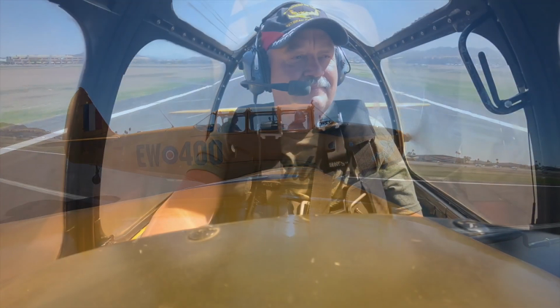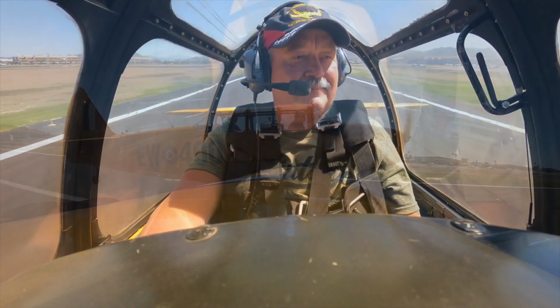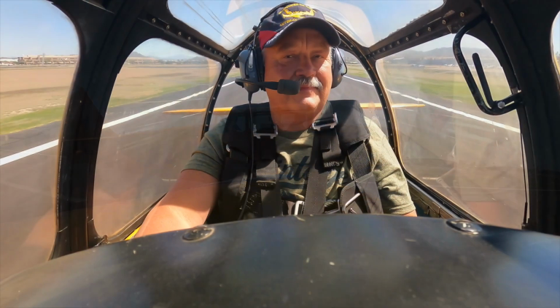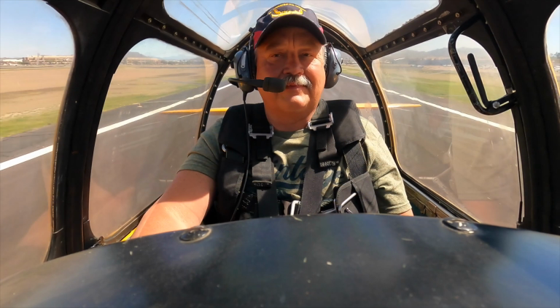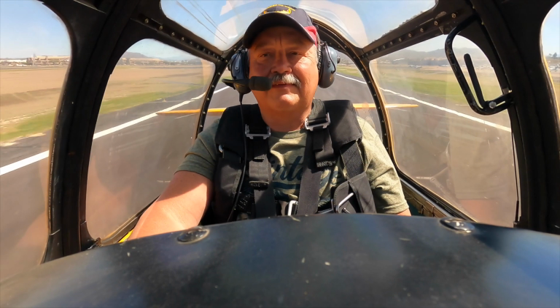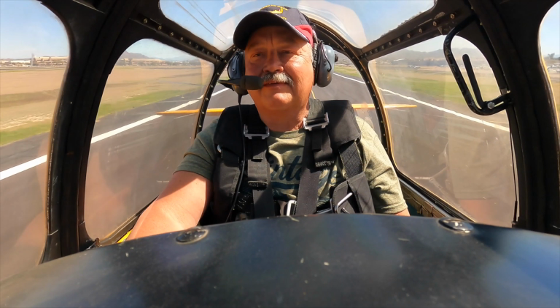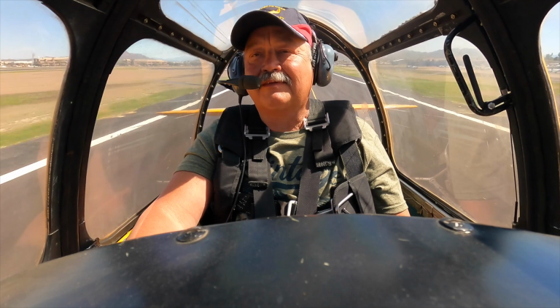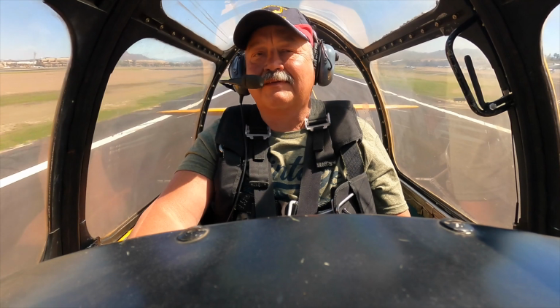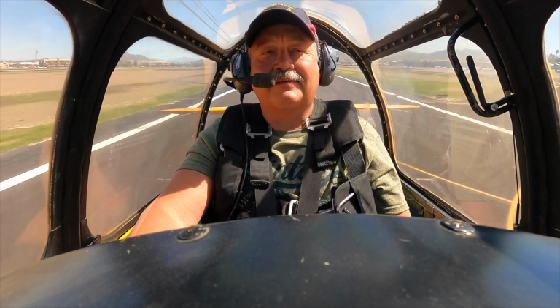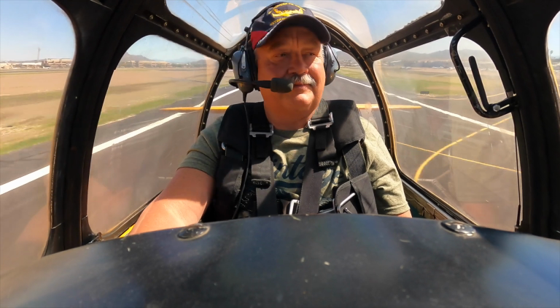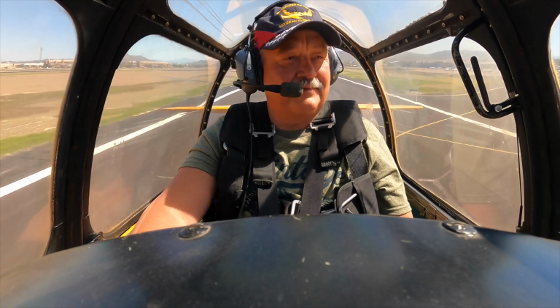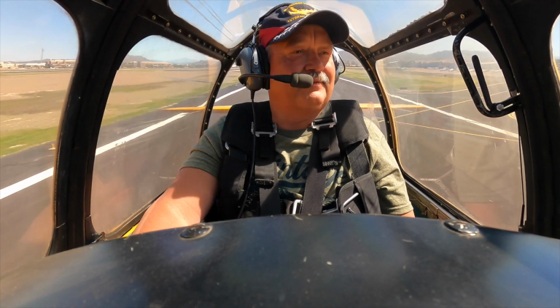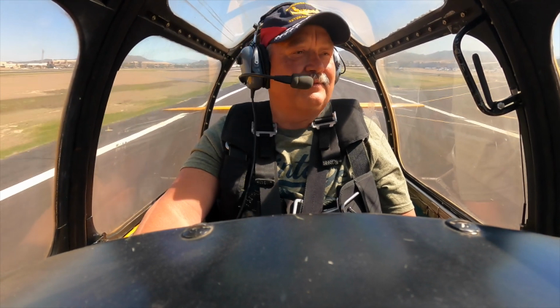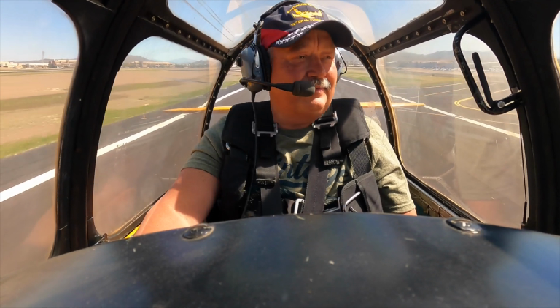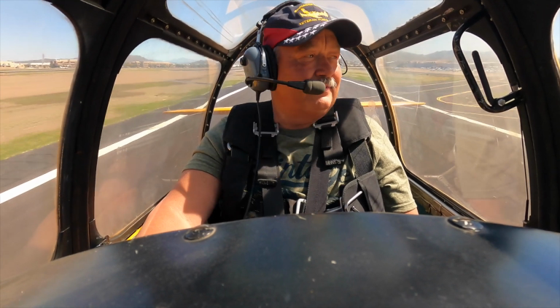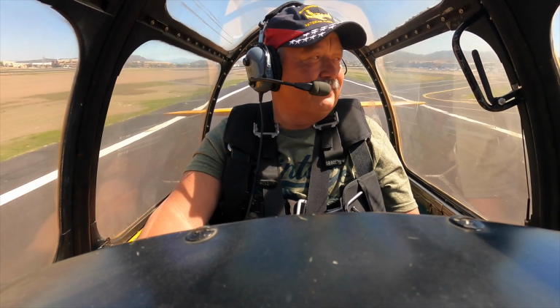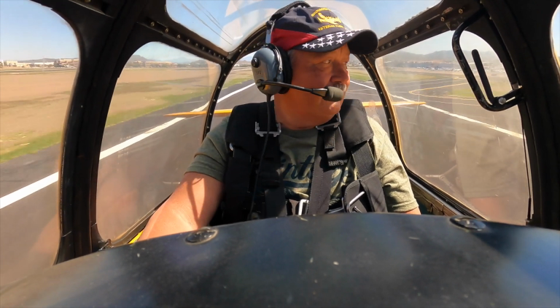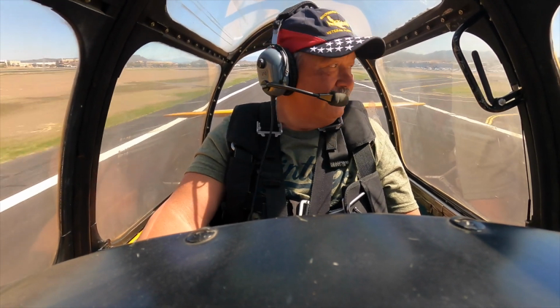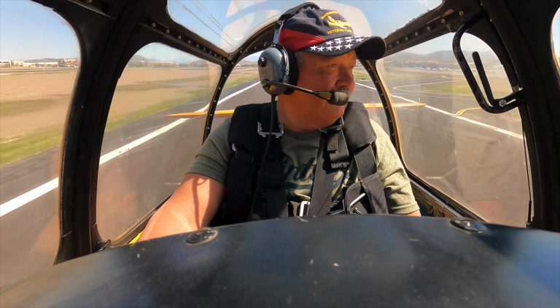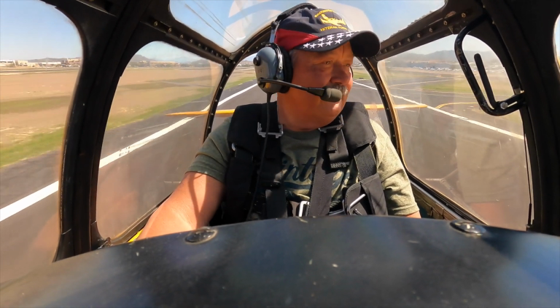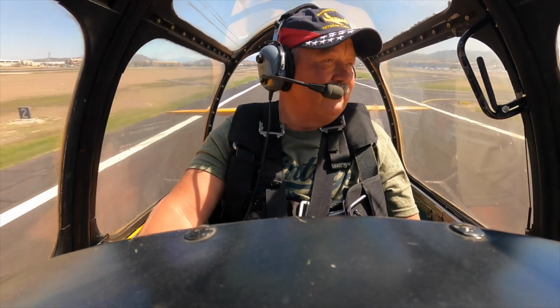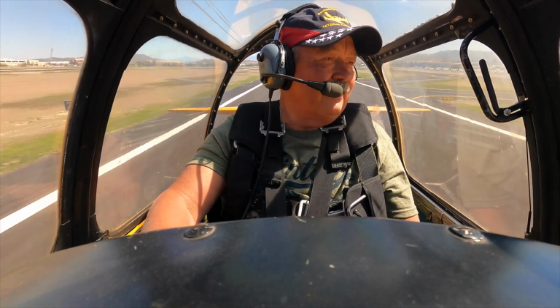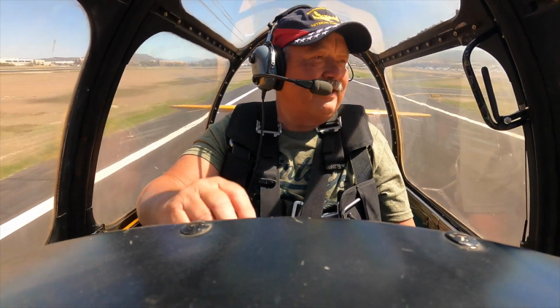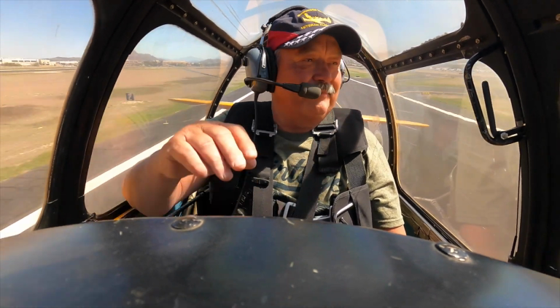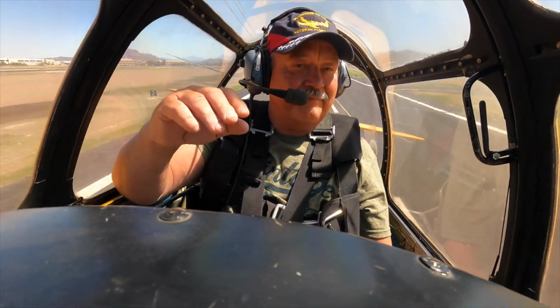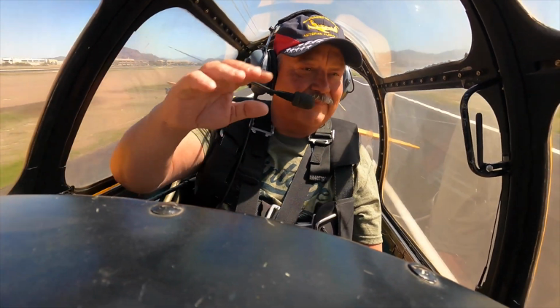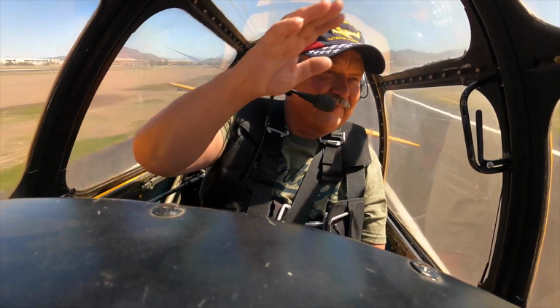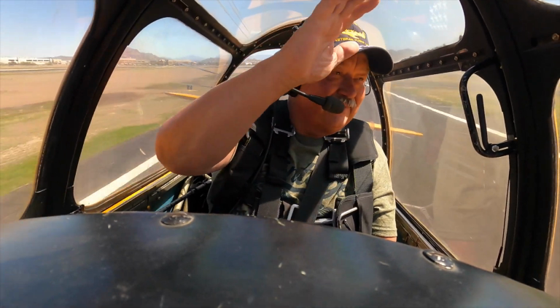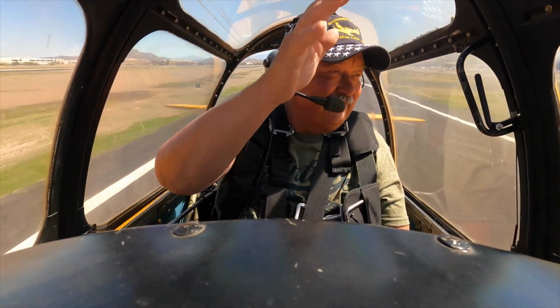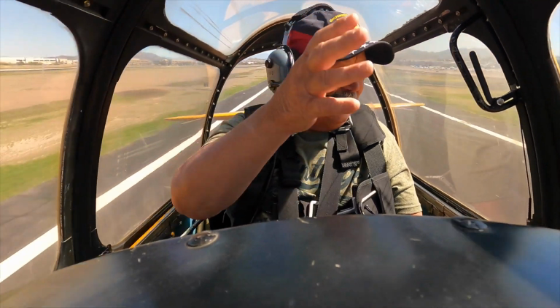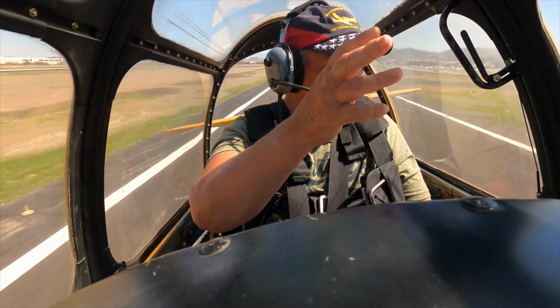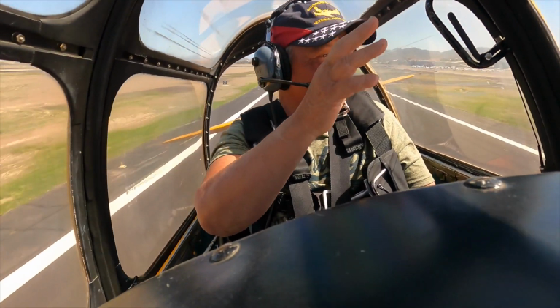Mike is over there to the left taking pictures of us, so let's wave to him. Alright. Here we go.